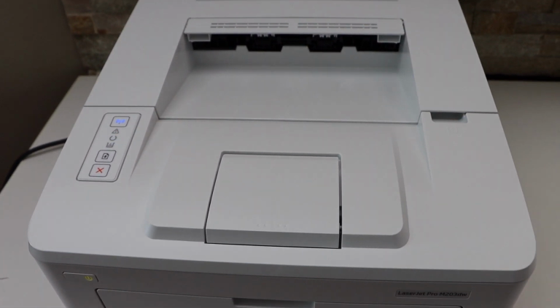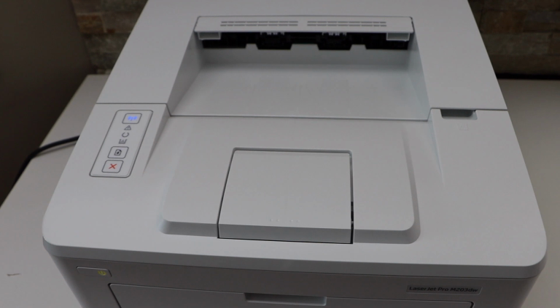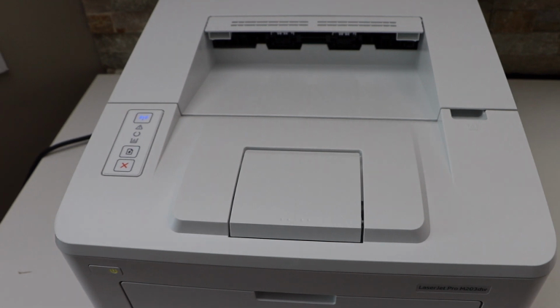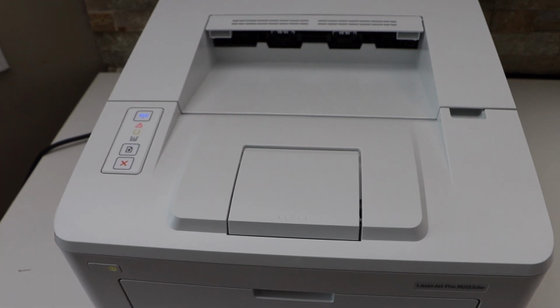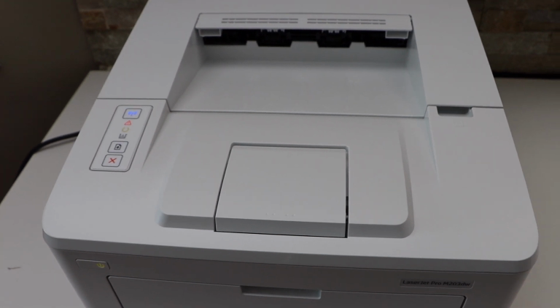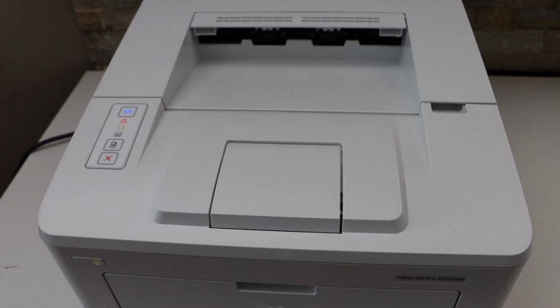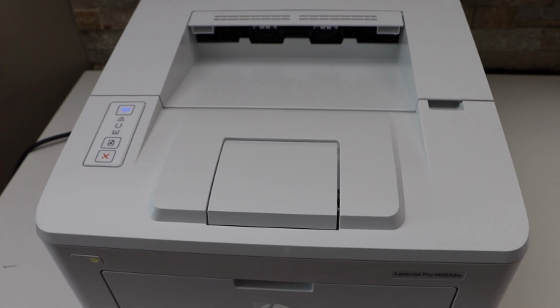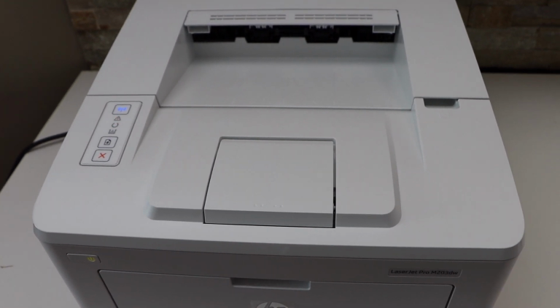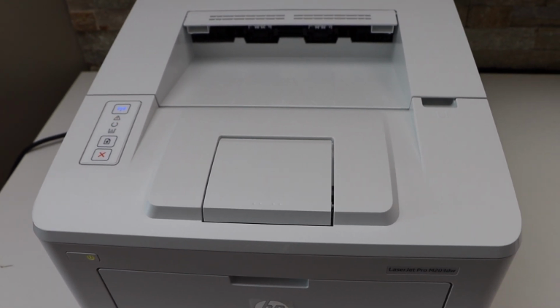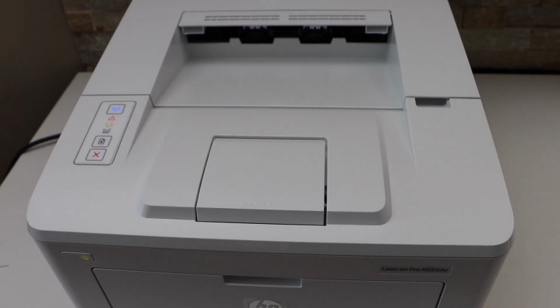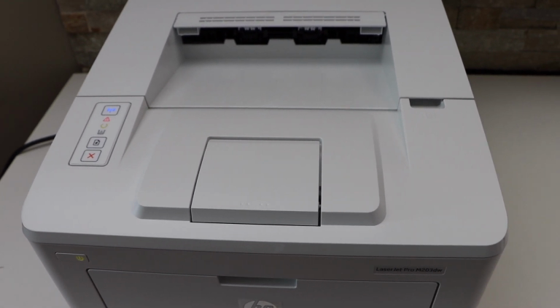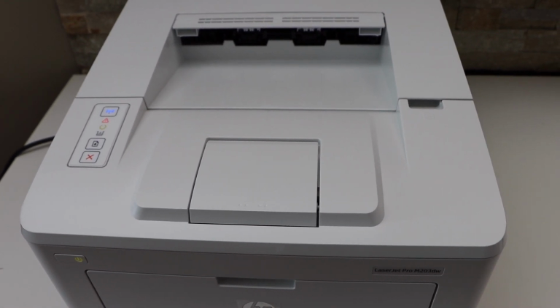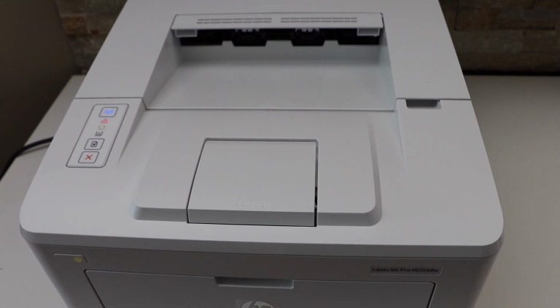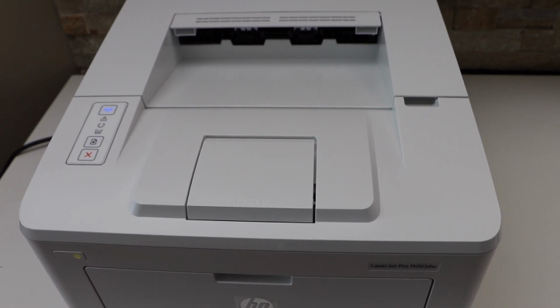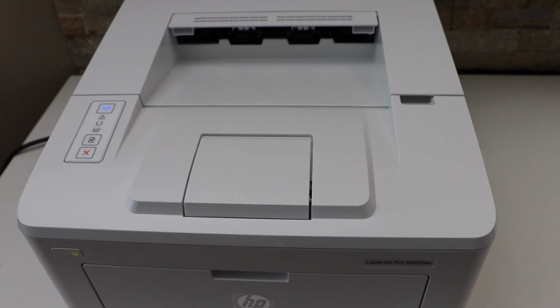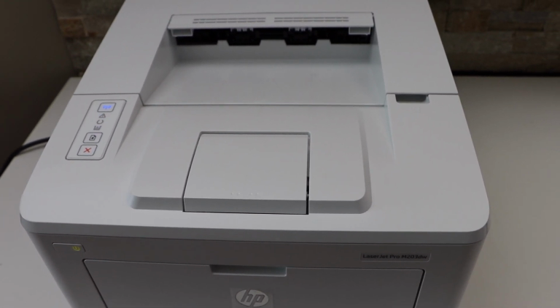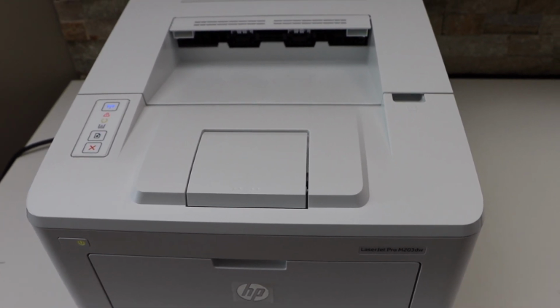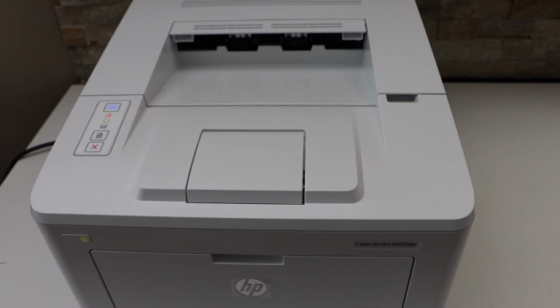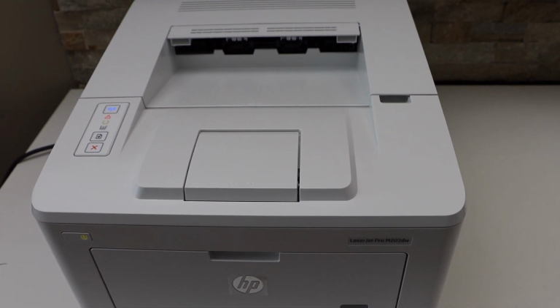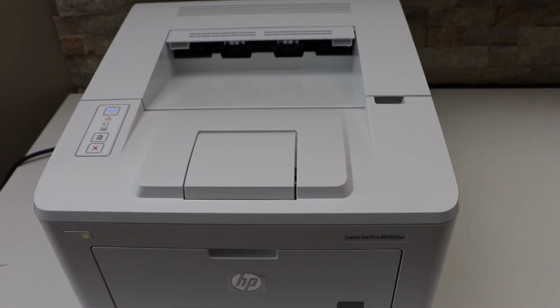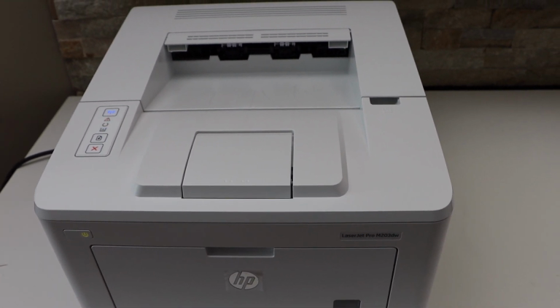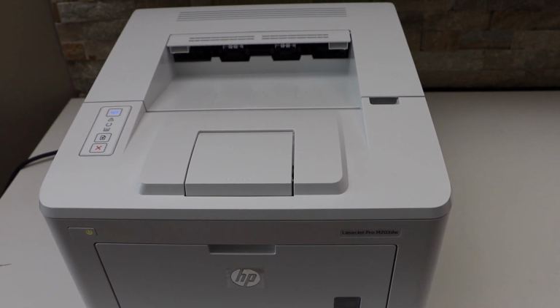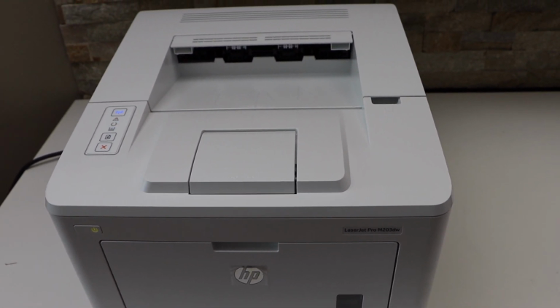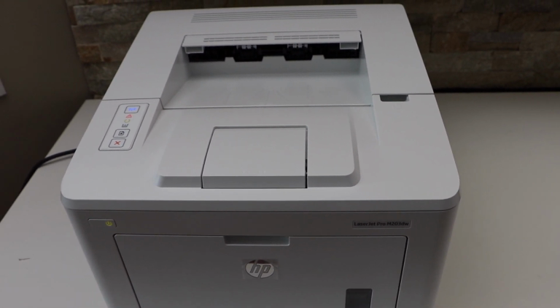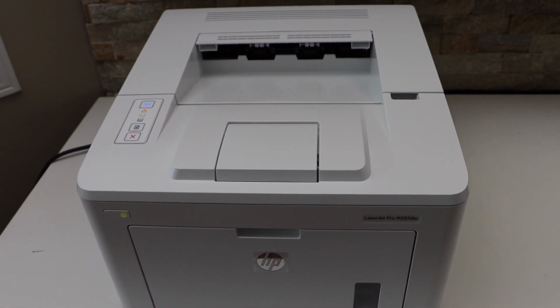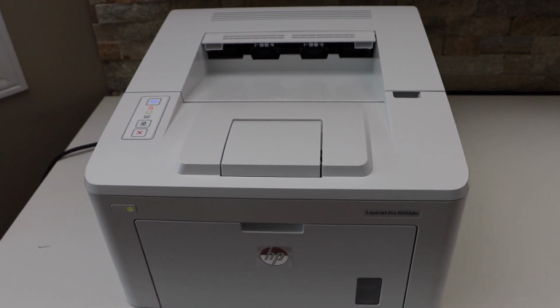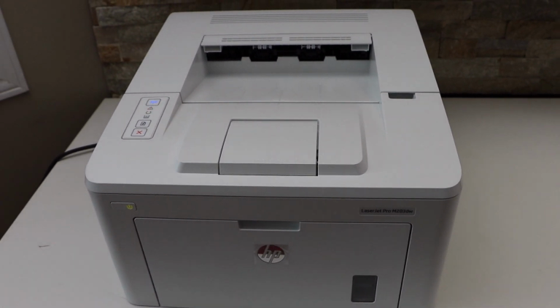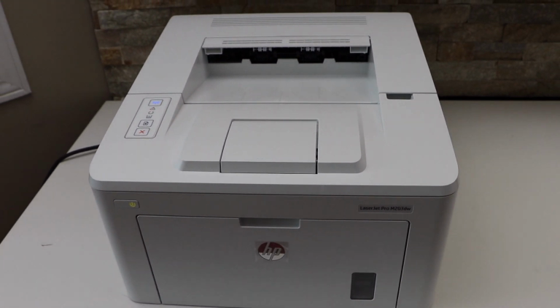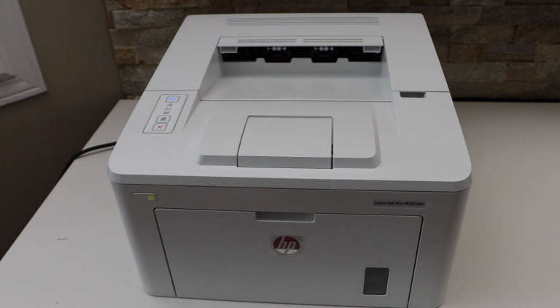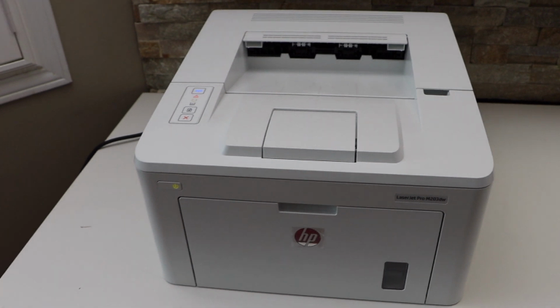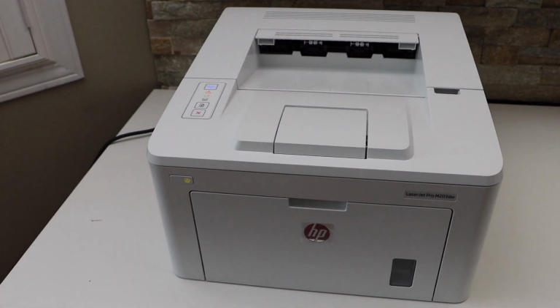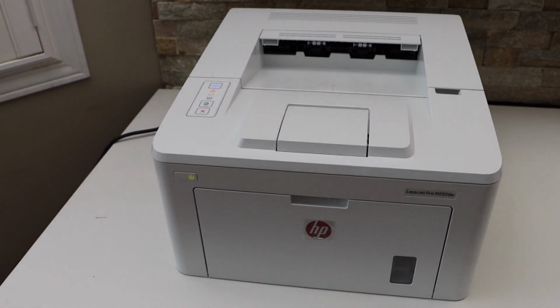Wait for the ink system to restart and then we are ready to use this printer. Thanks for watching.